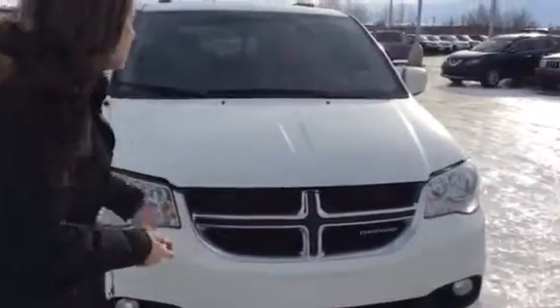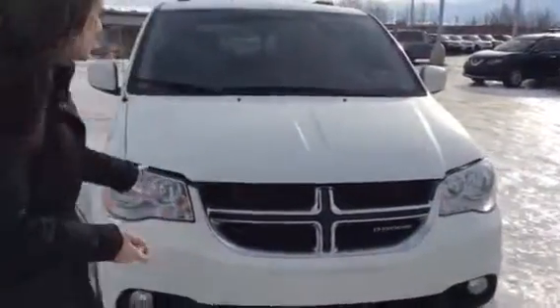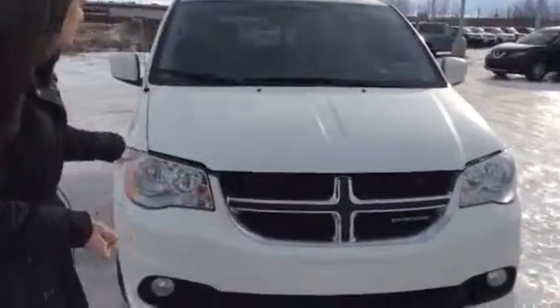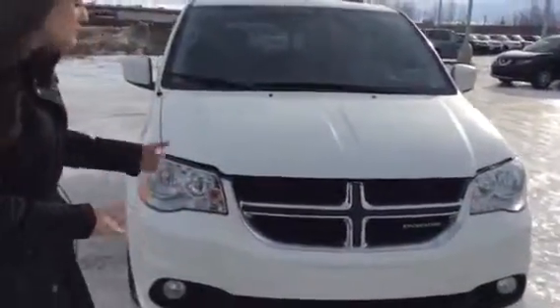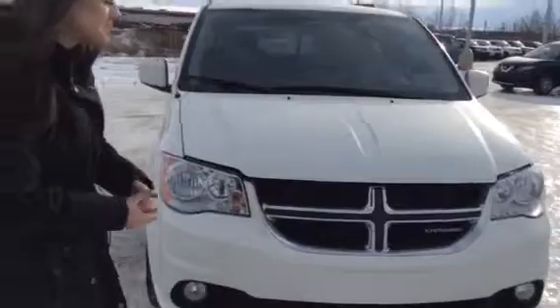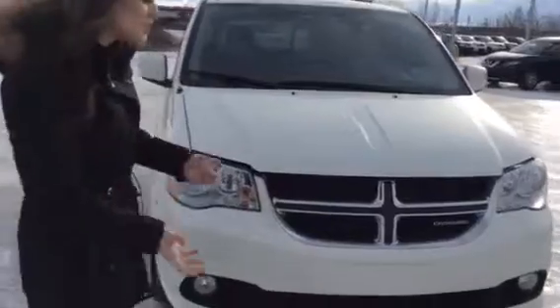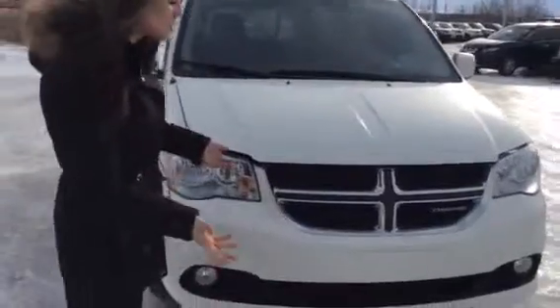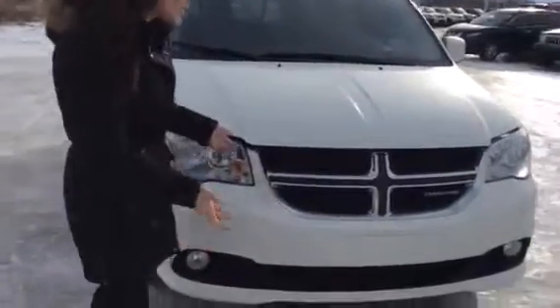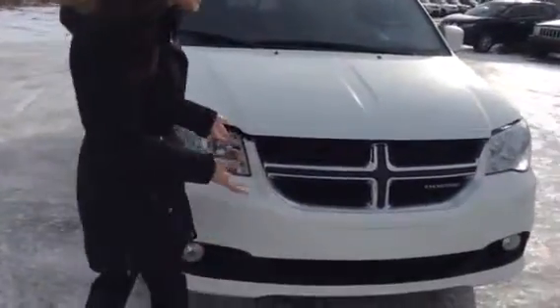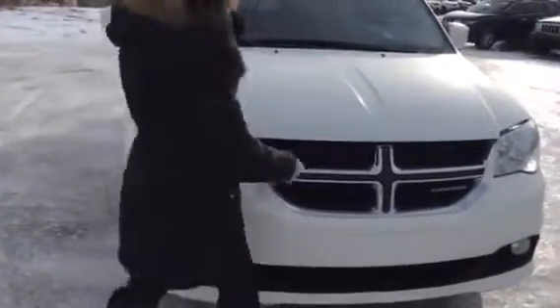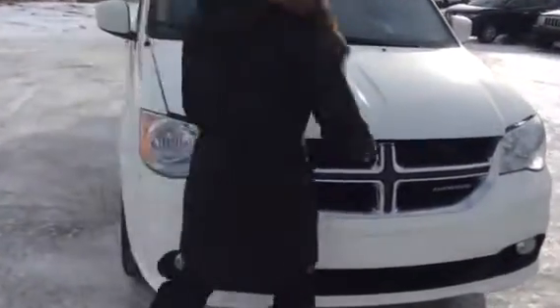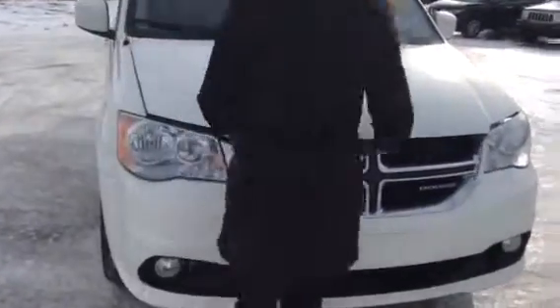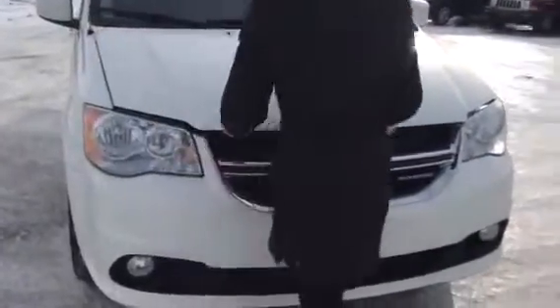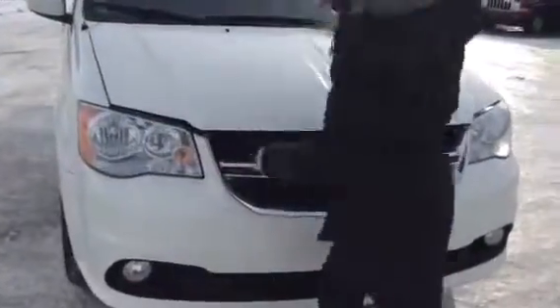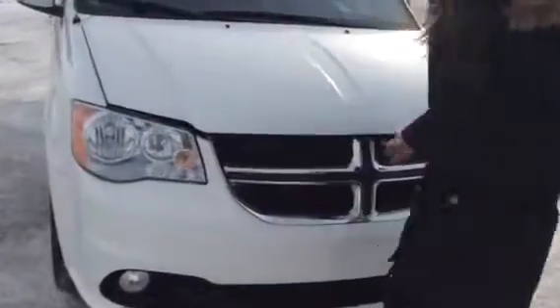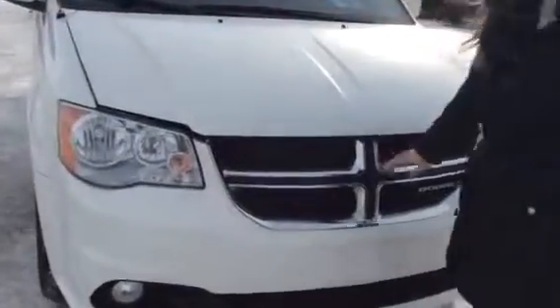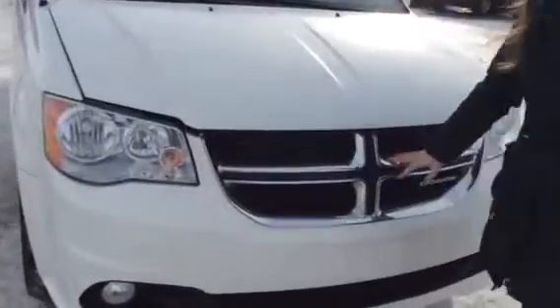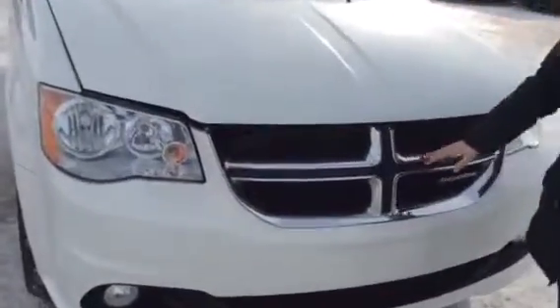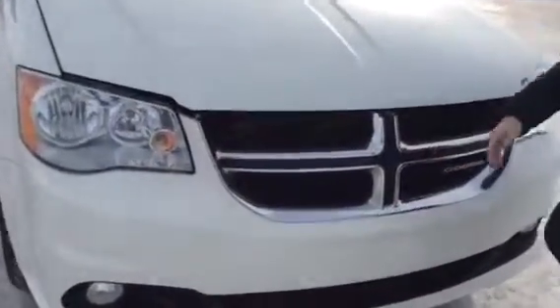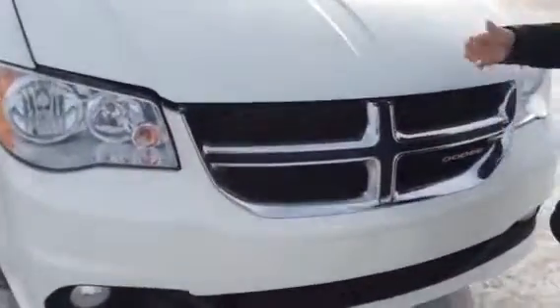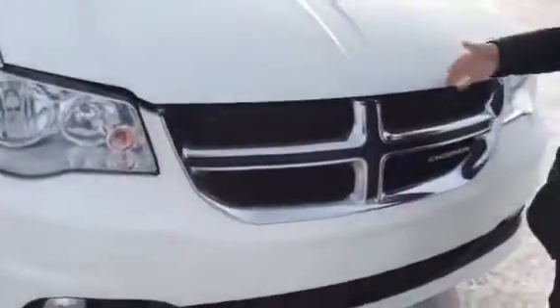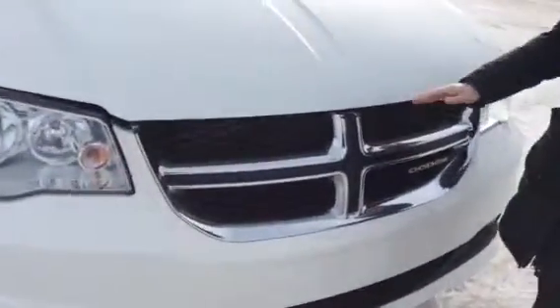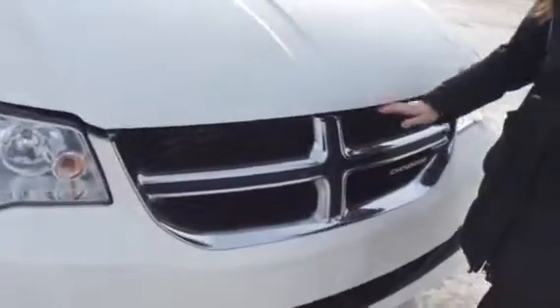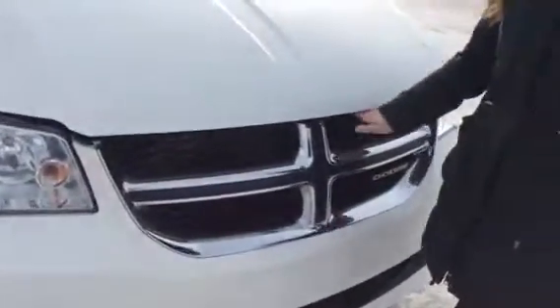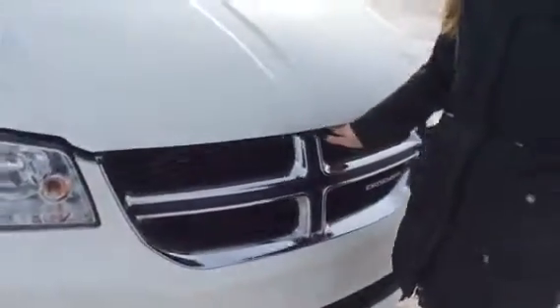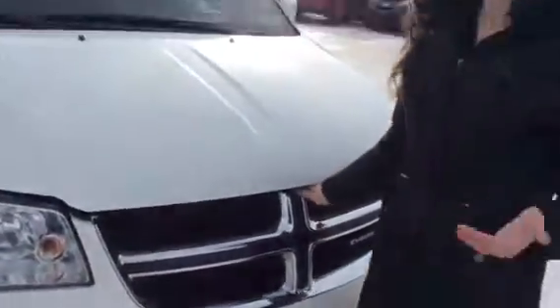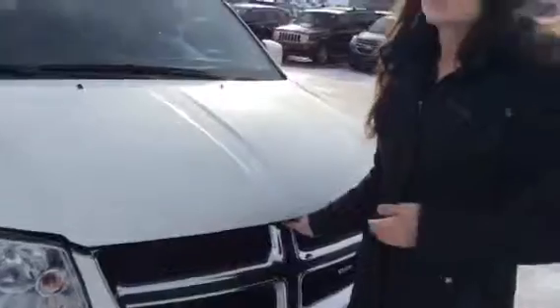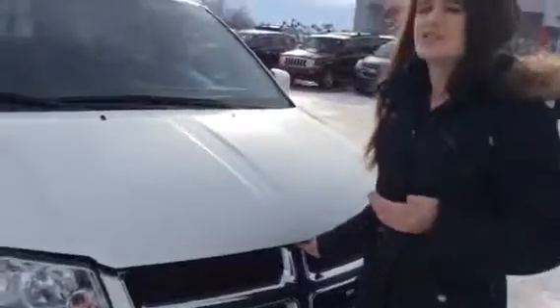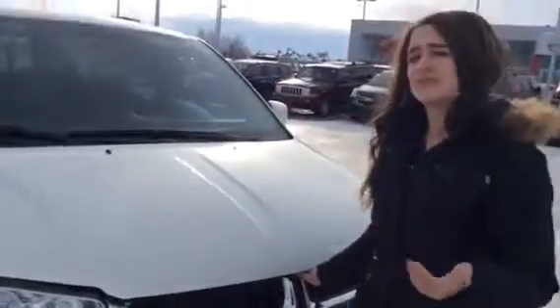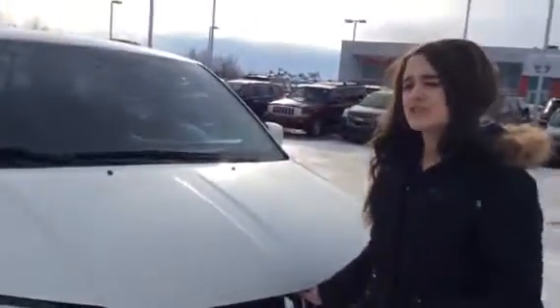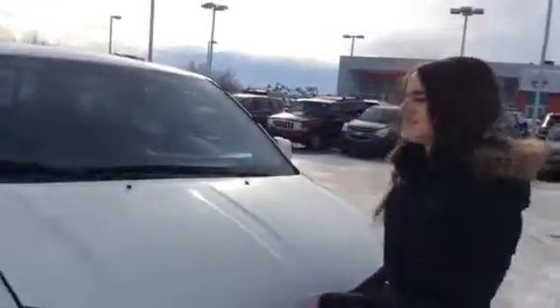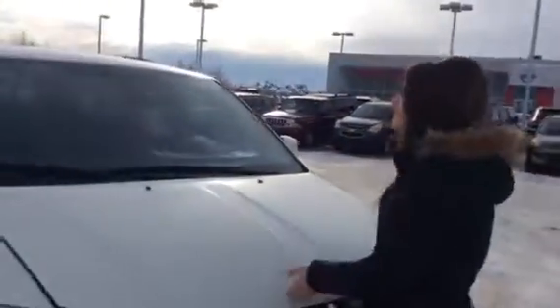Up front here you do have the typical Dodge style. You do have the chrome accents on top of the white, so it looks amazing — it looks like a super luxurious van.